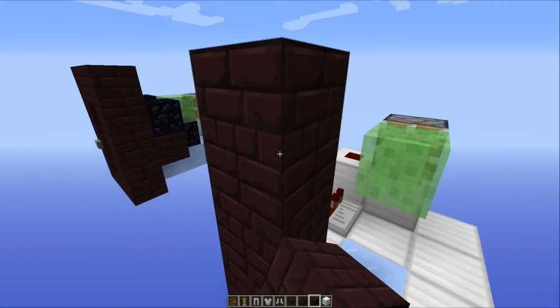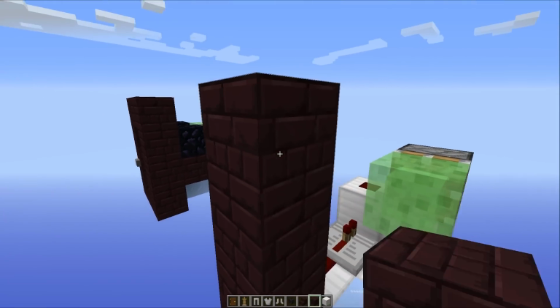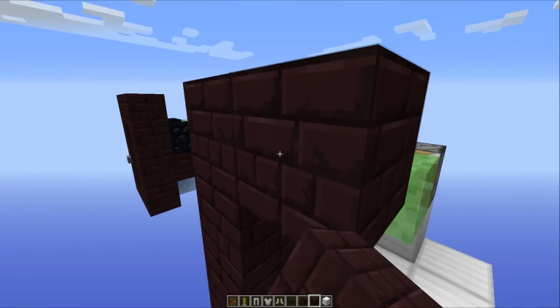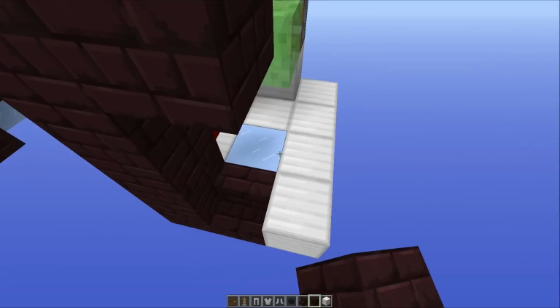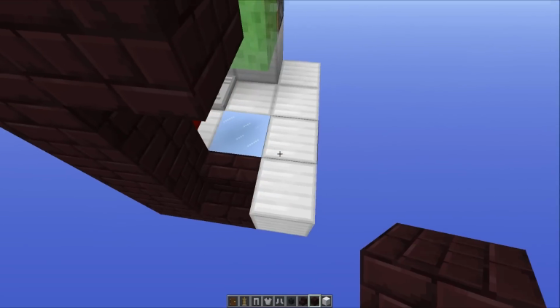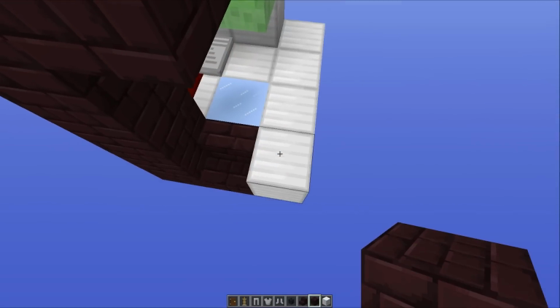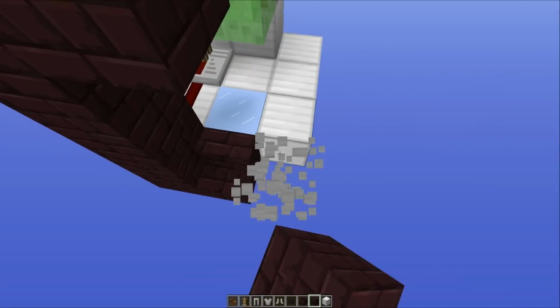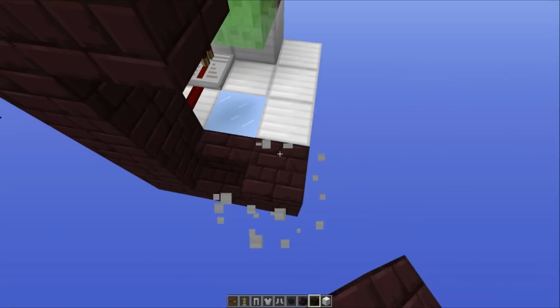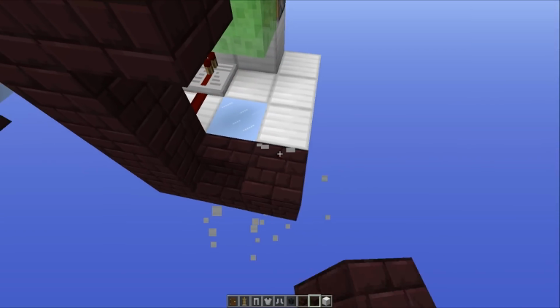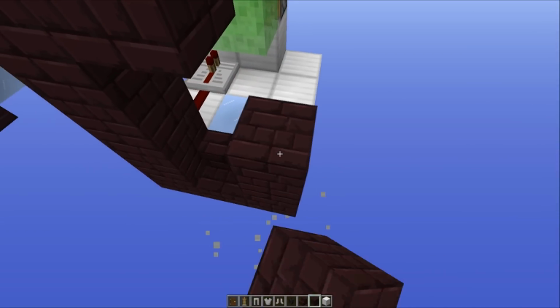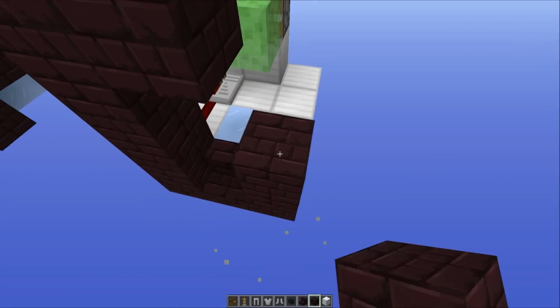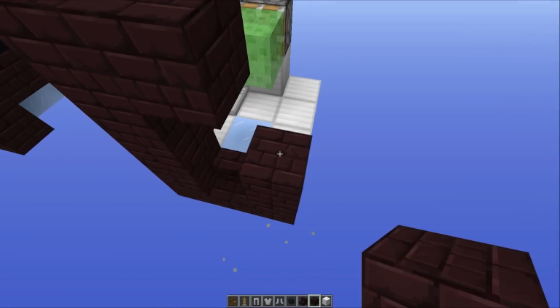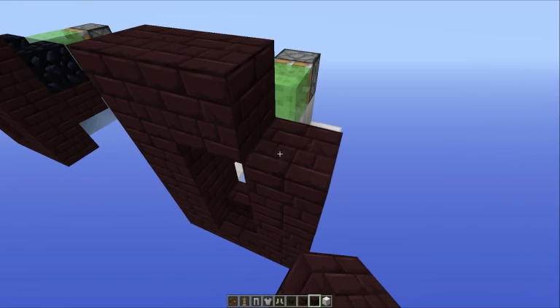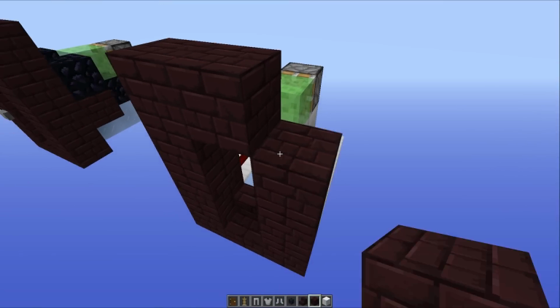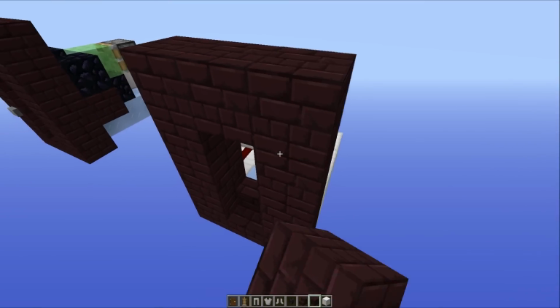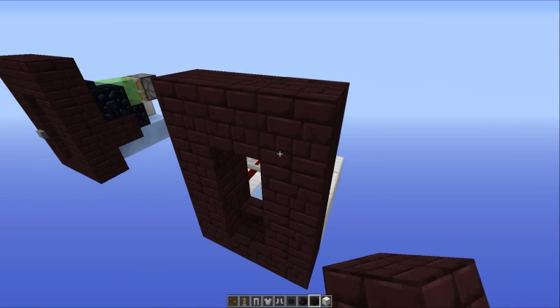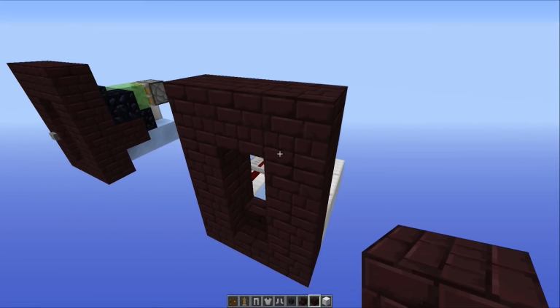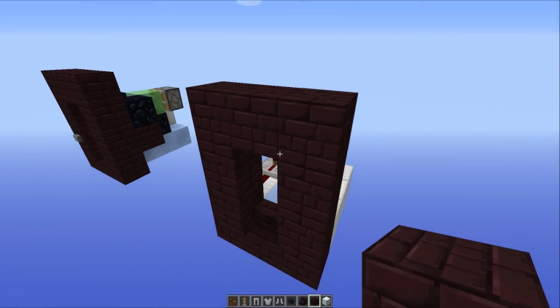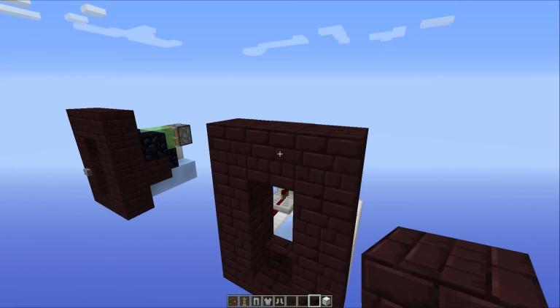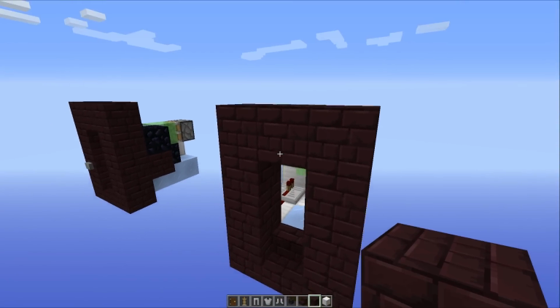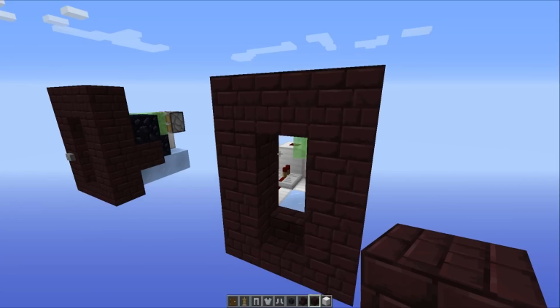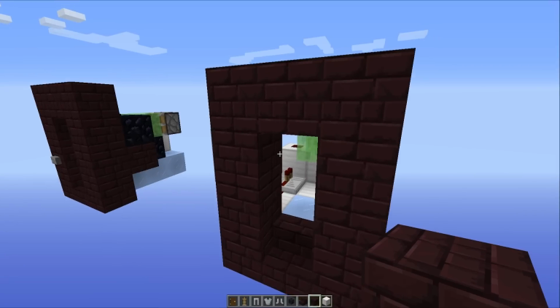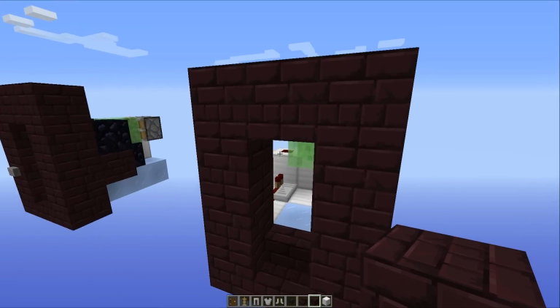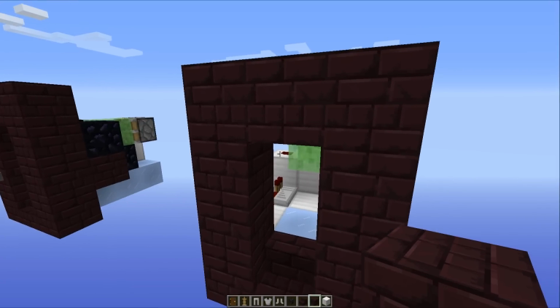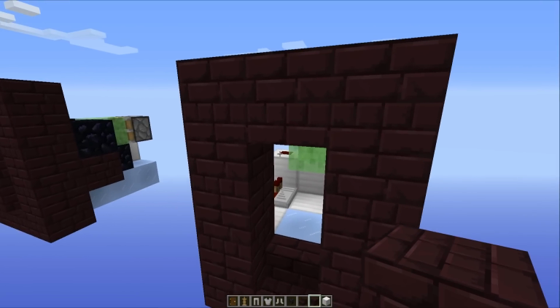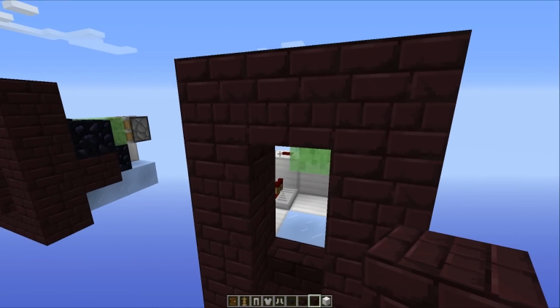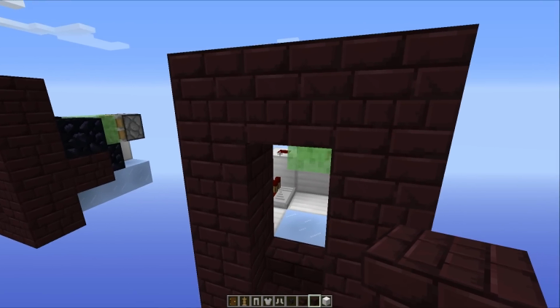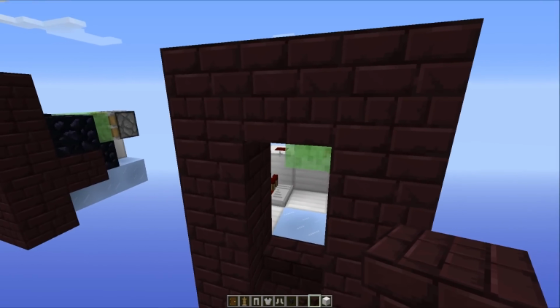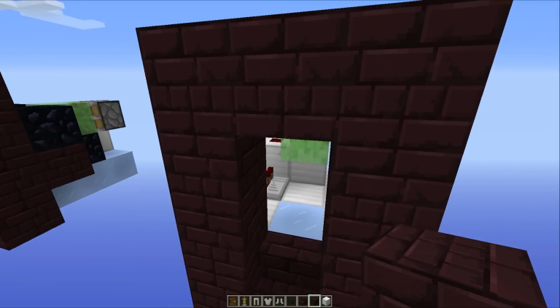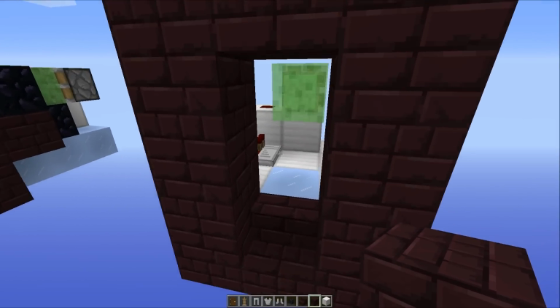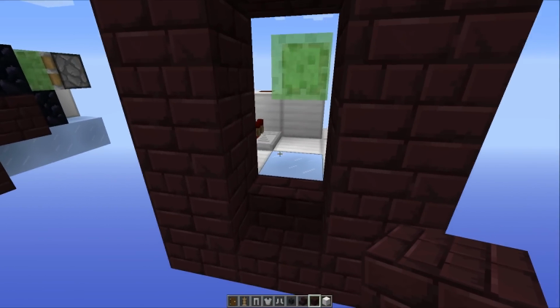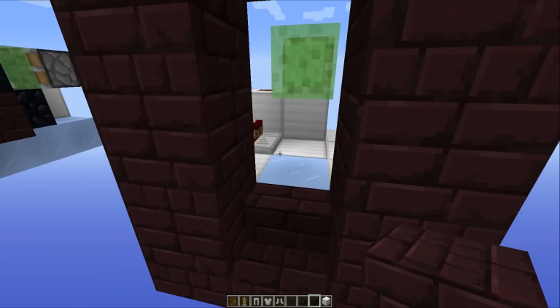So next up, I'm going to create the doorway itself. I'm using nether brick because I think that looks the creepiest, but obviously you can use what you want.